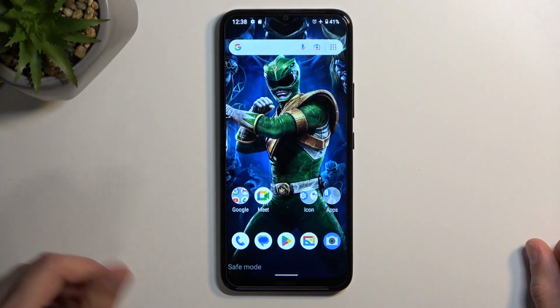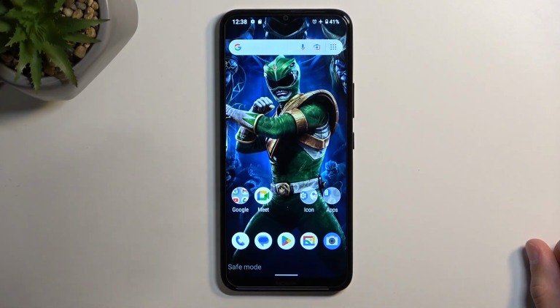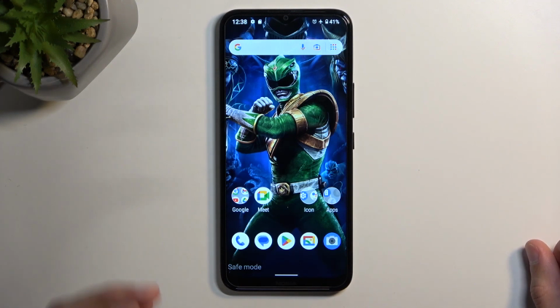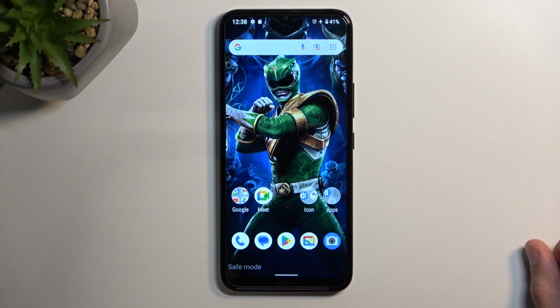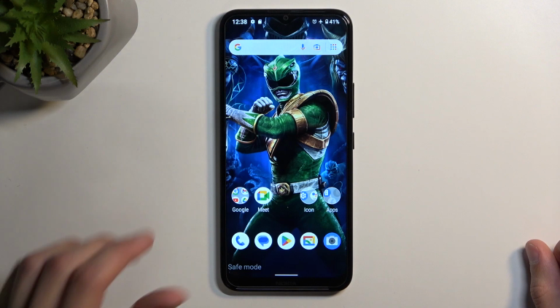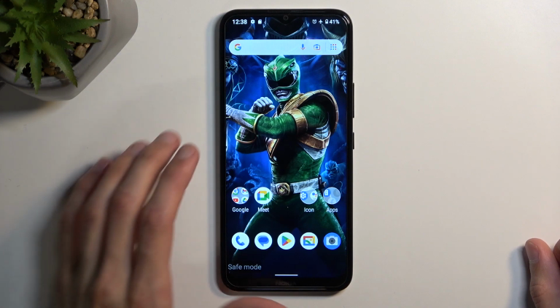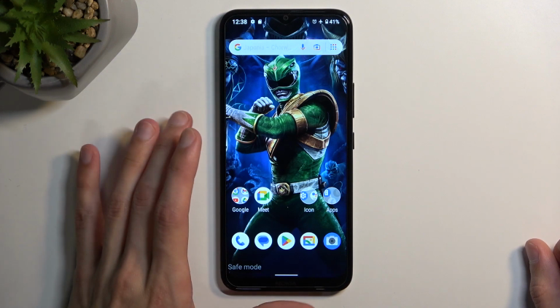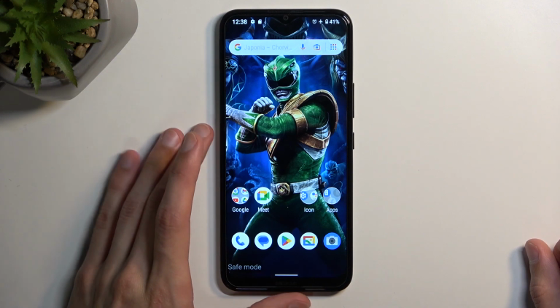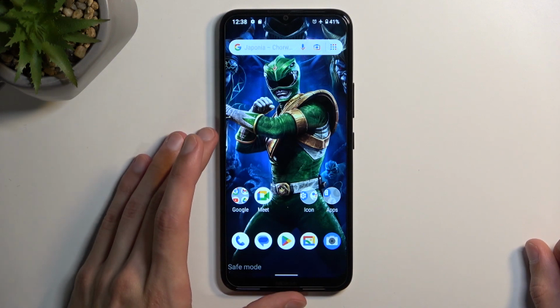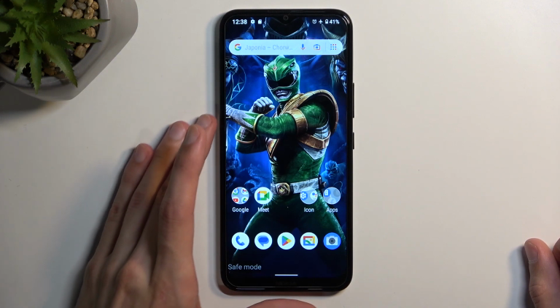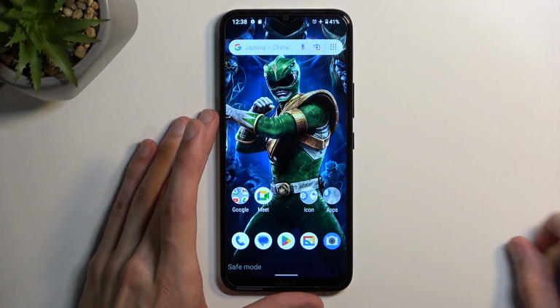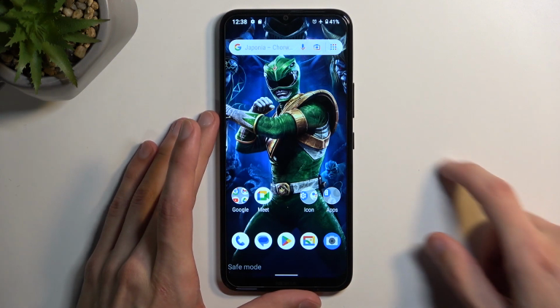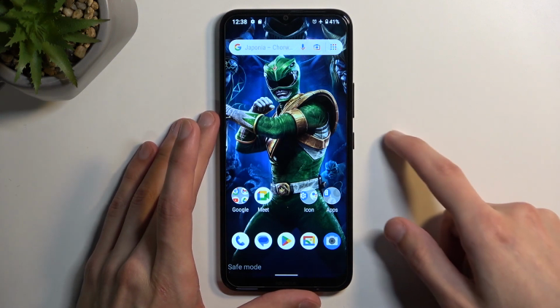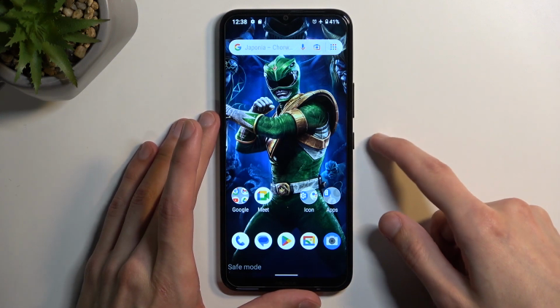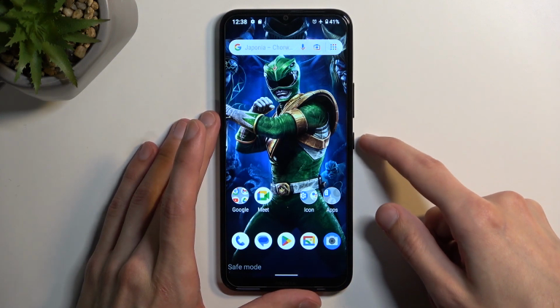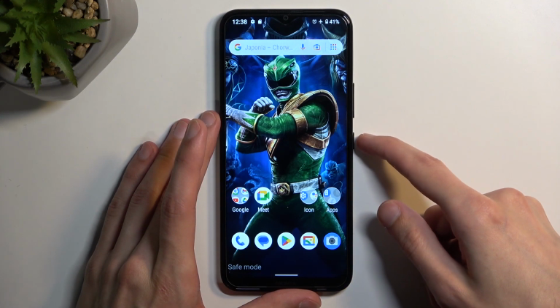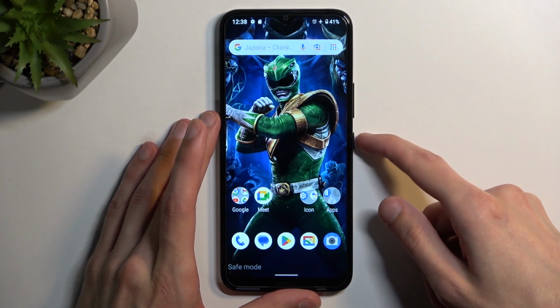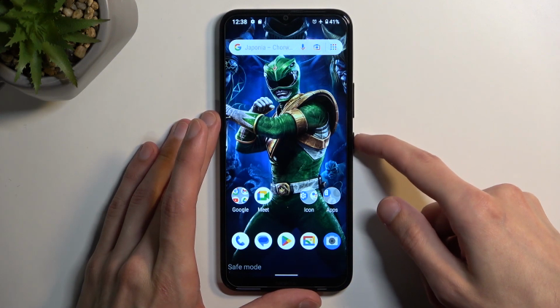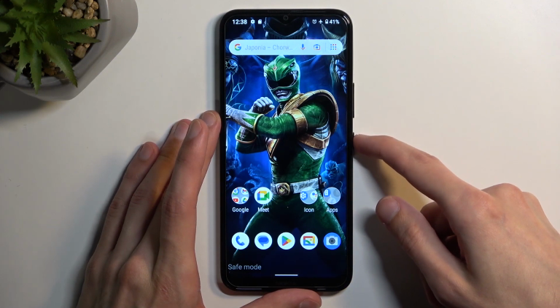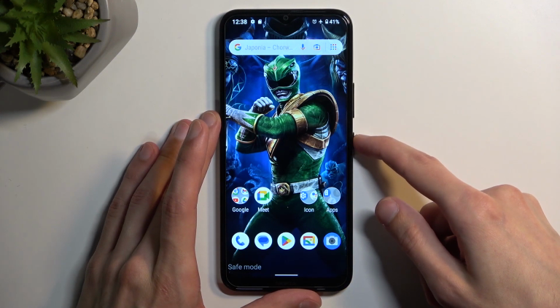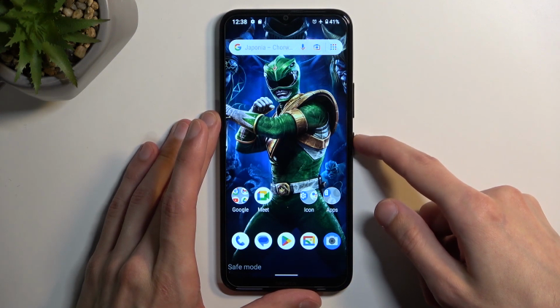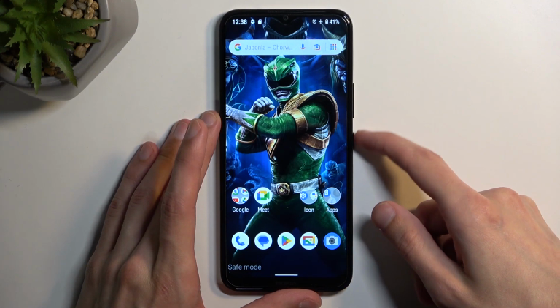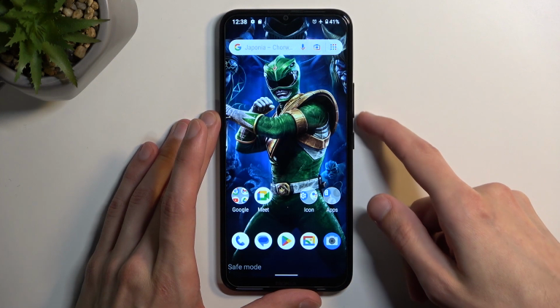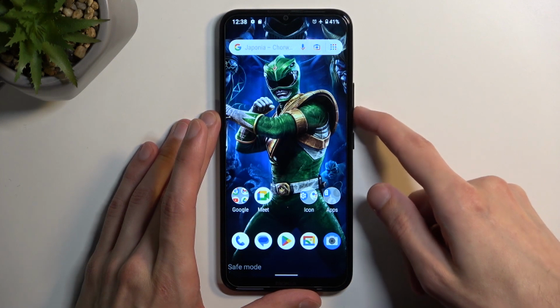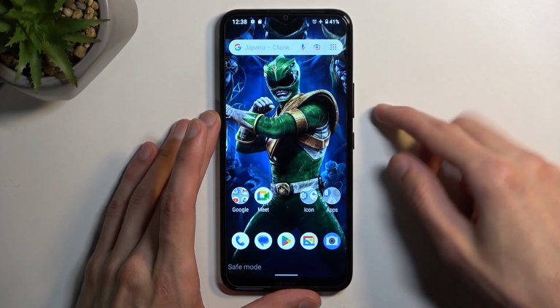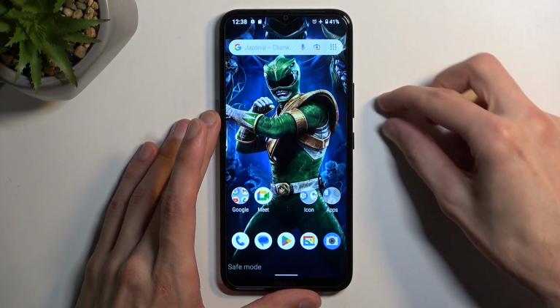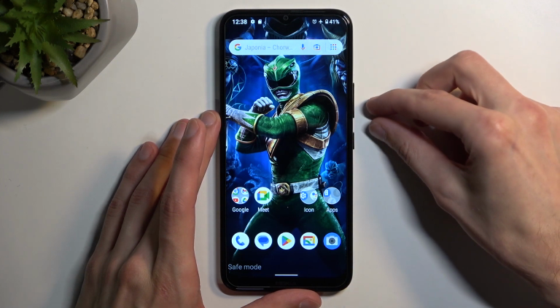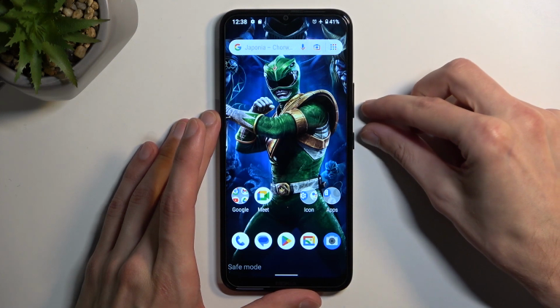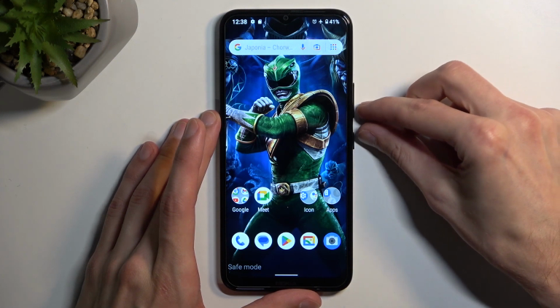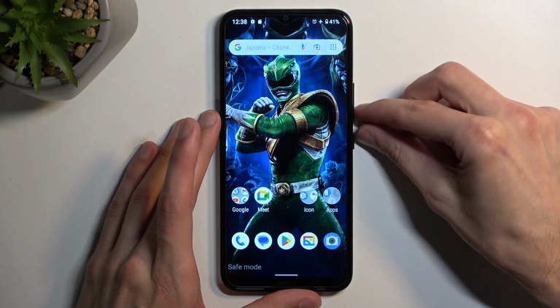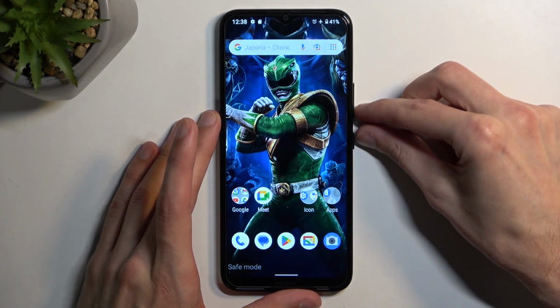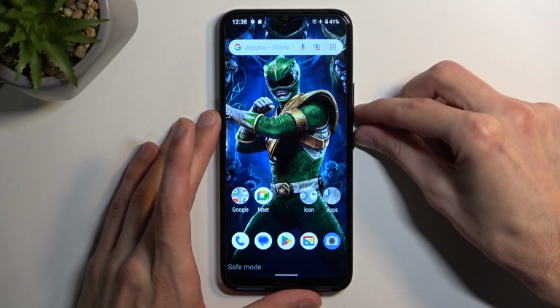Once you have yours open, all you want to do is press and hold the power key and volume down at the same time.